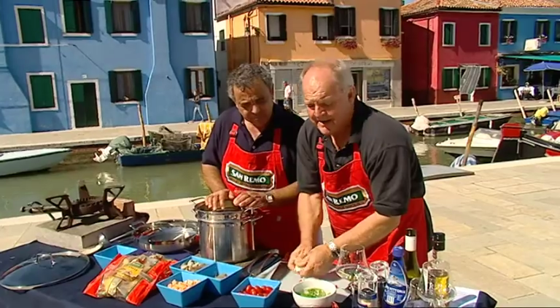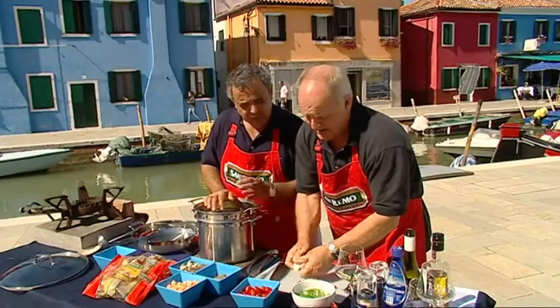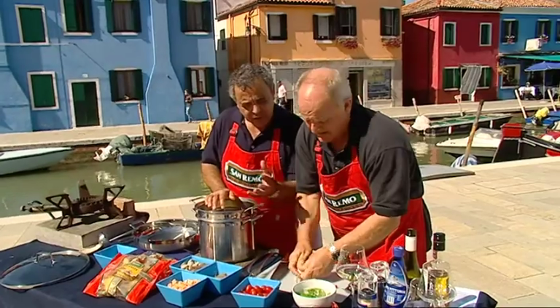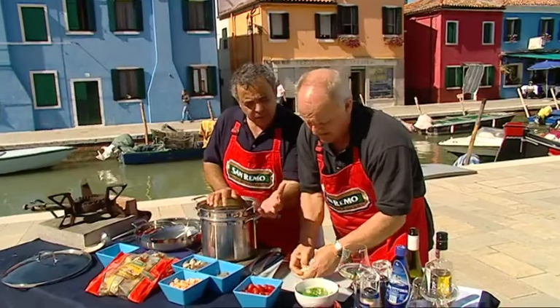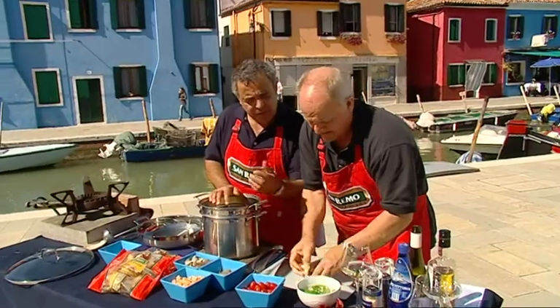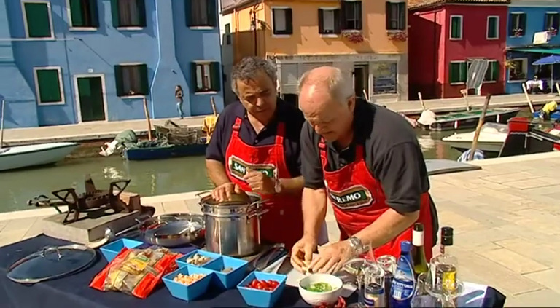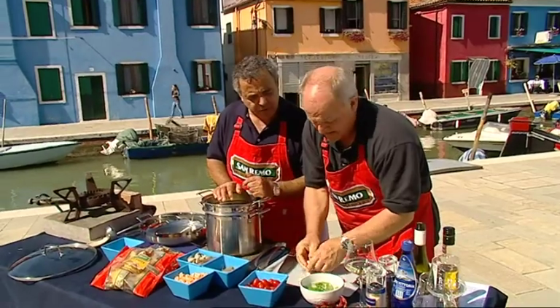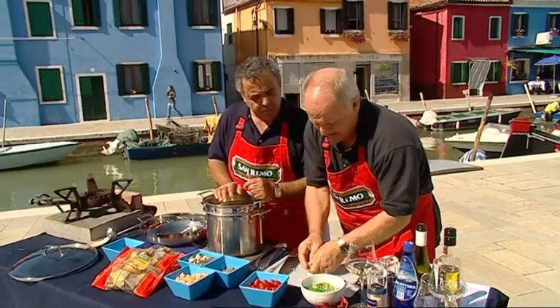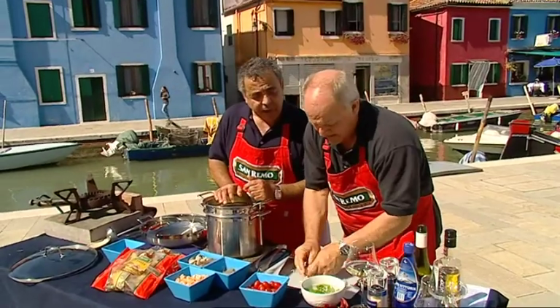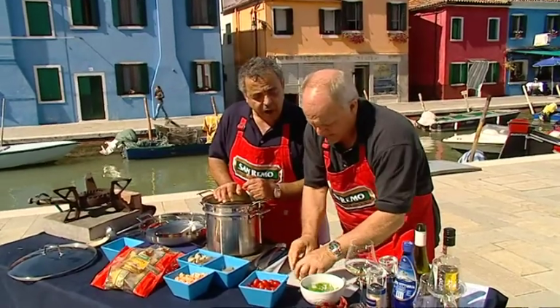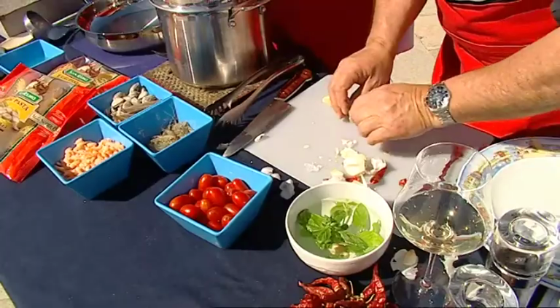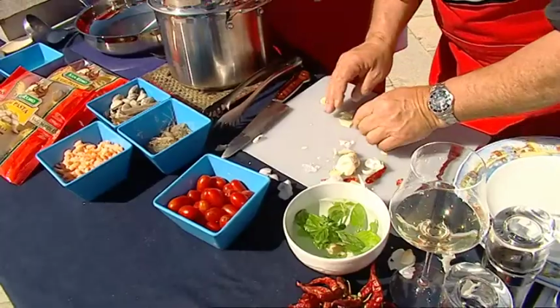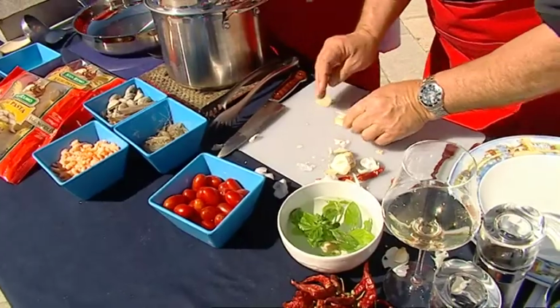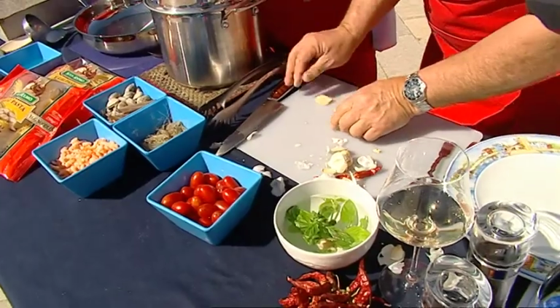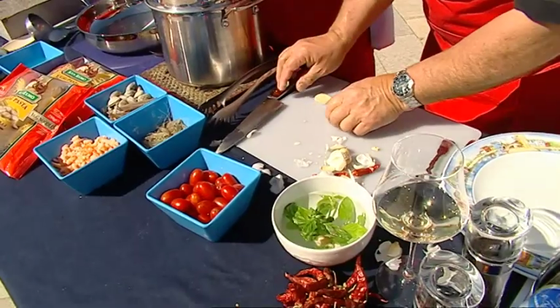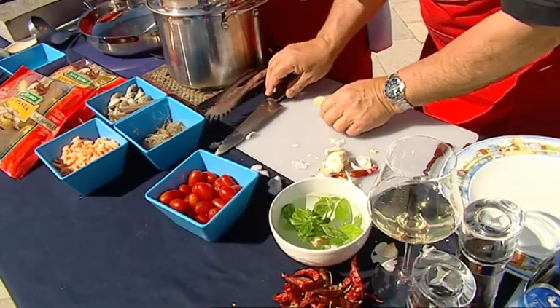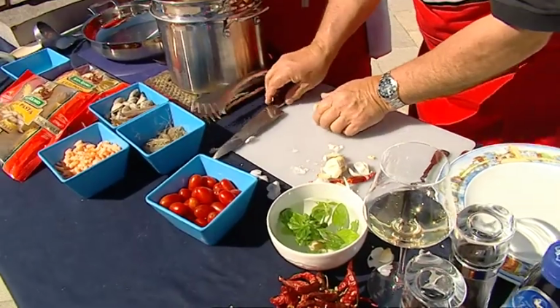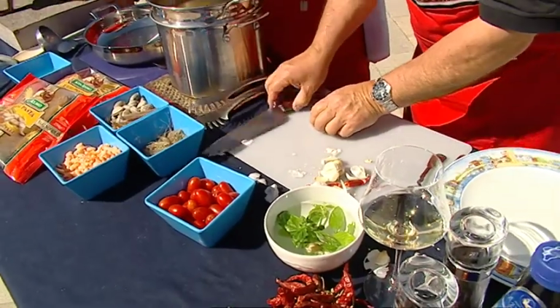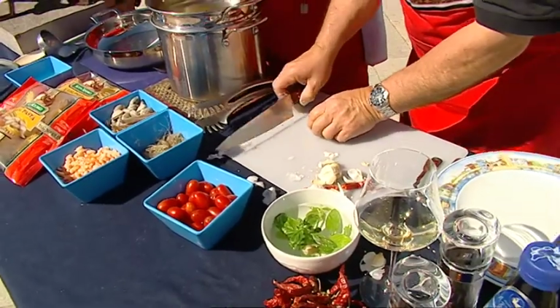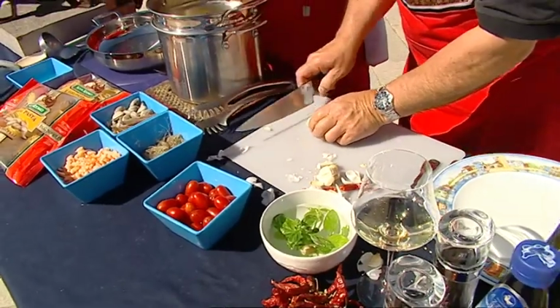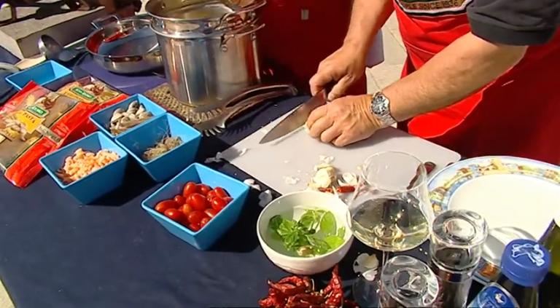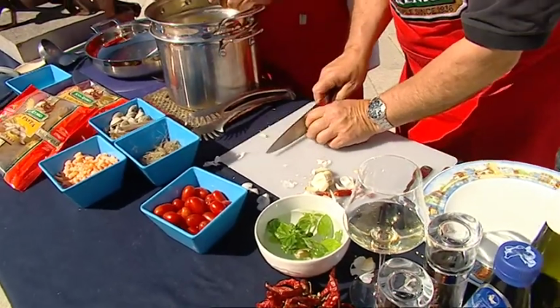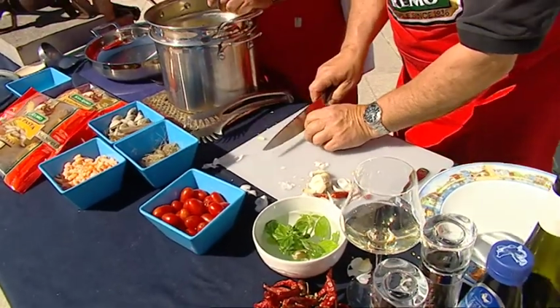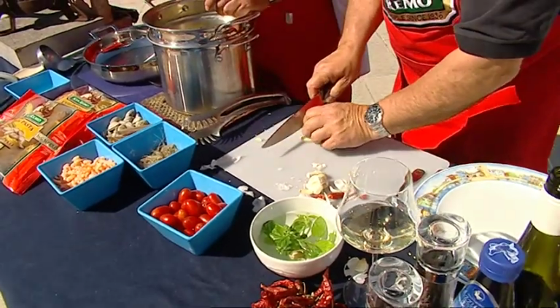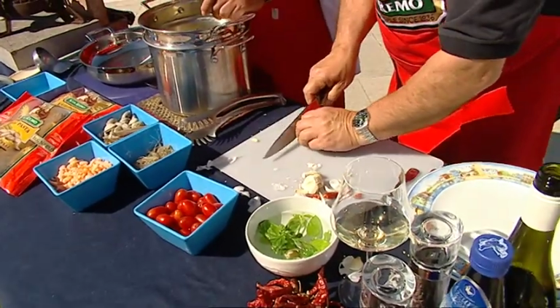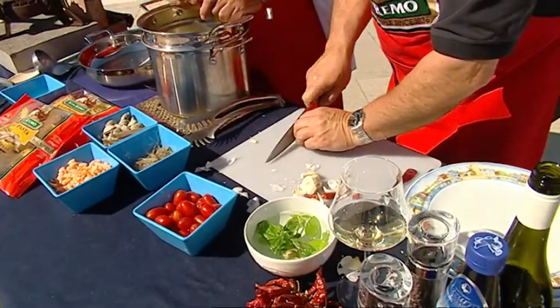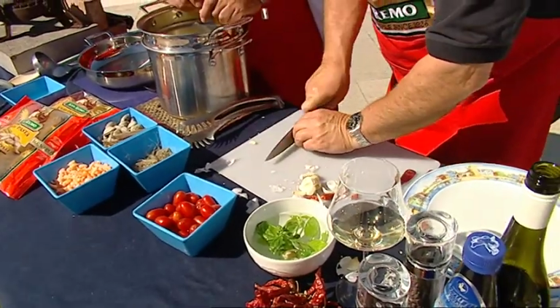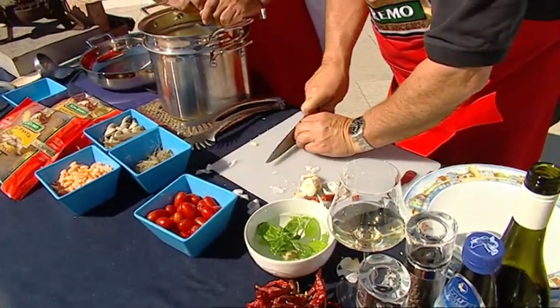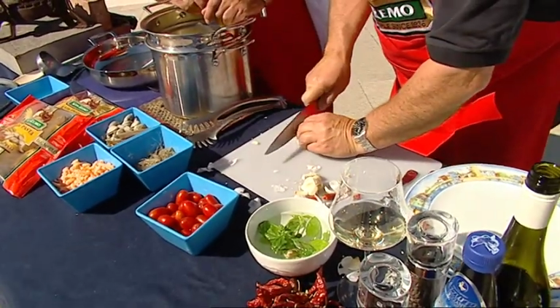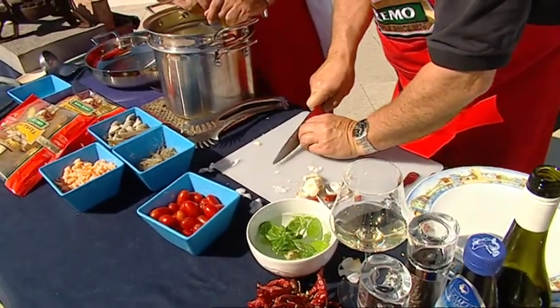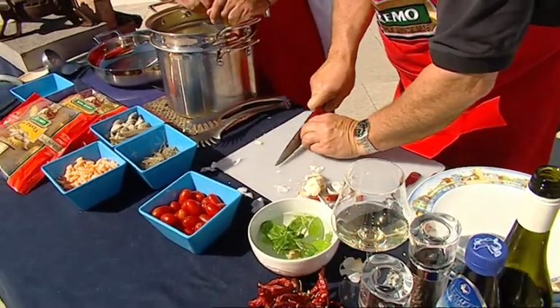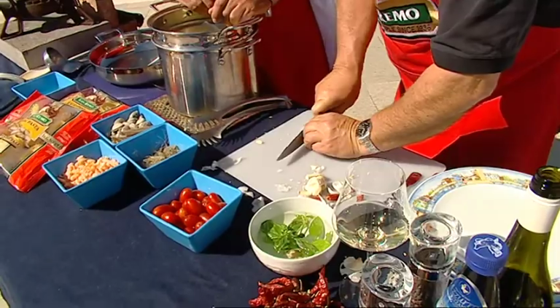A good handful of them, only in halves, because it's a simple recipe — very simple.